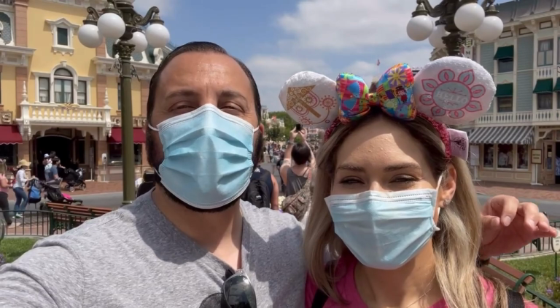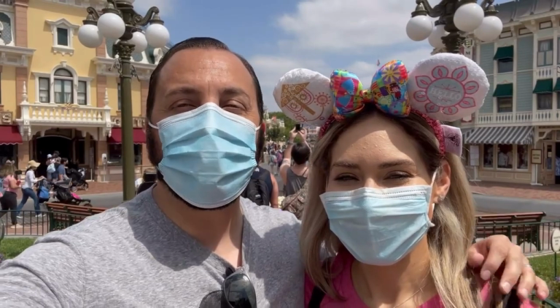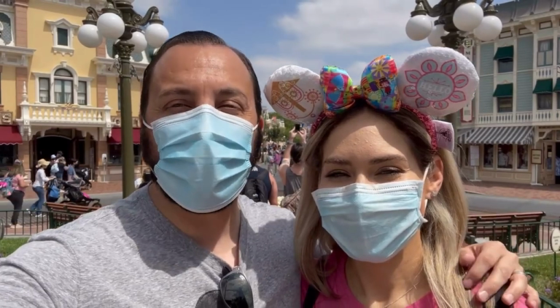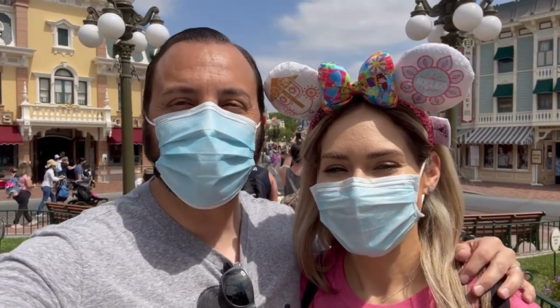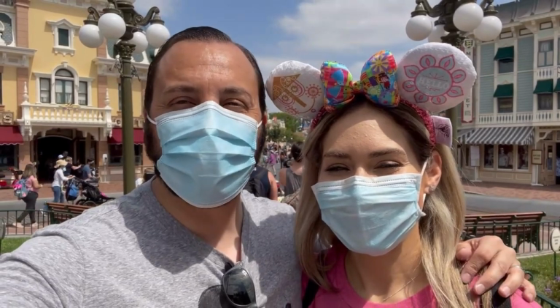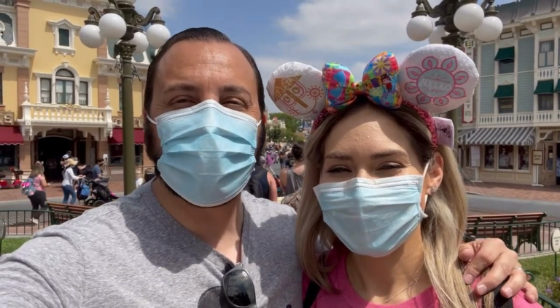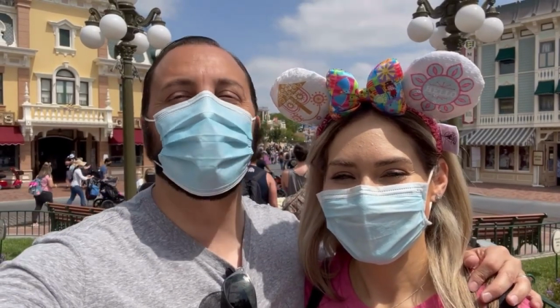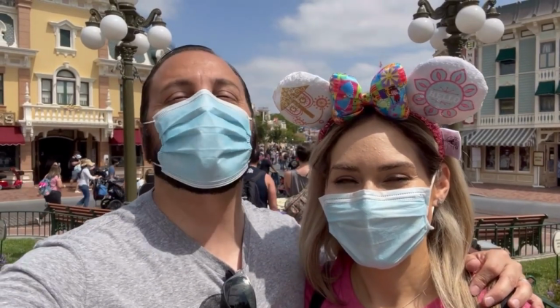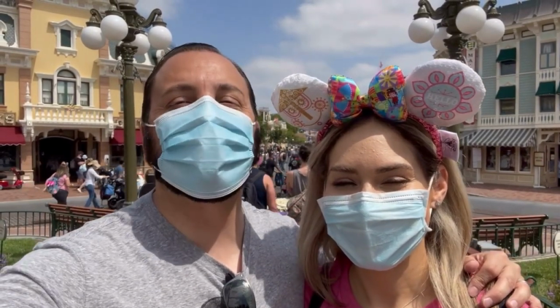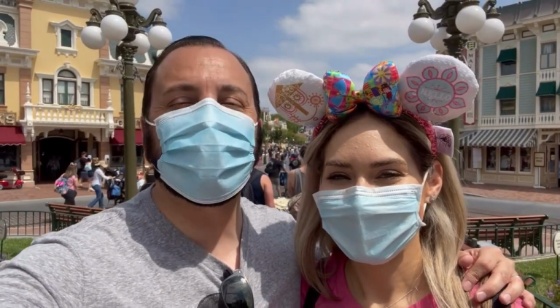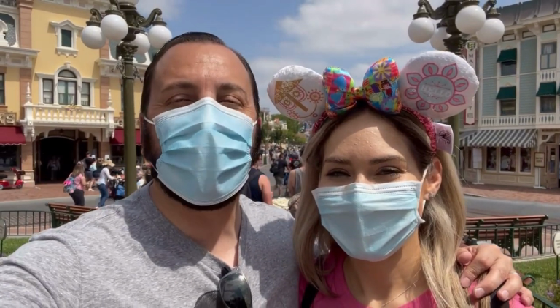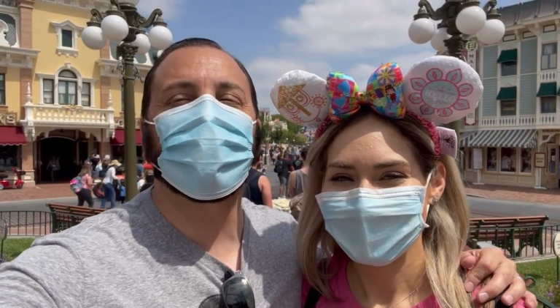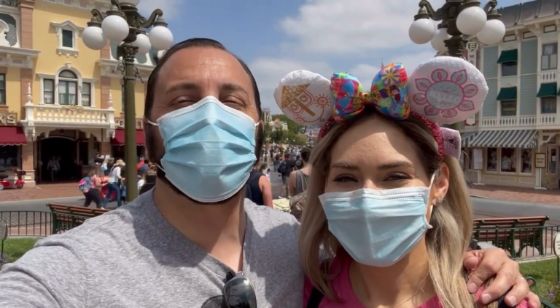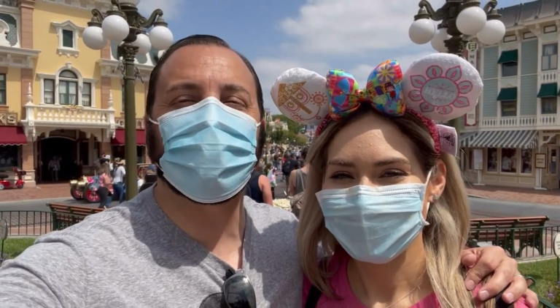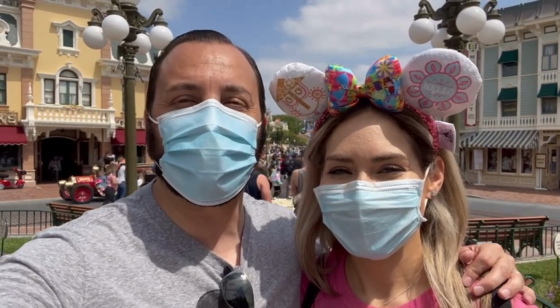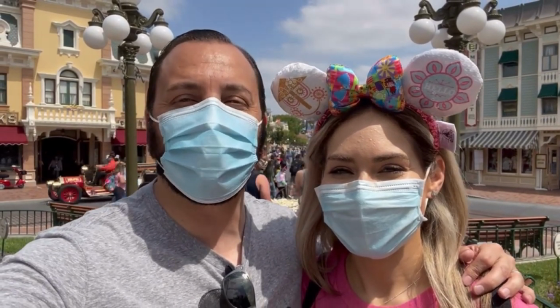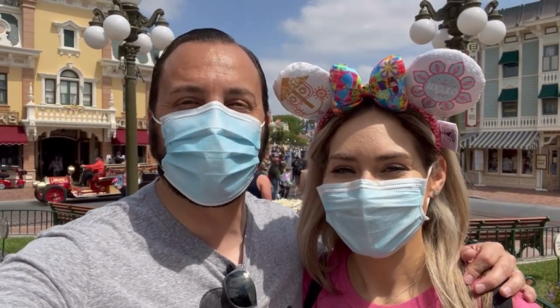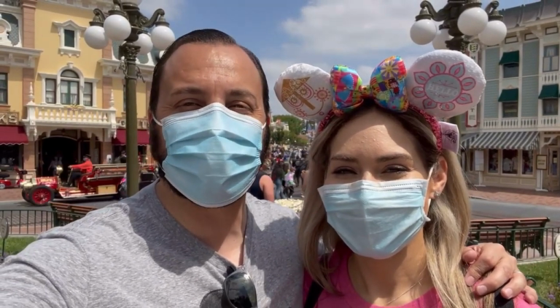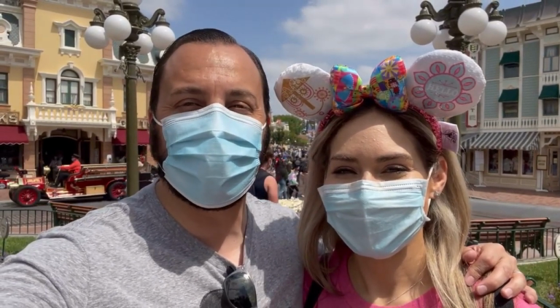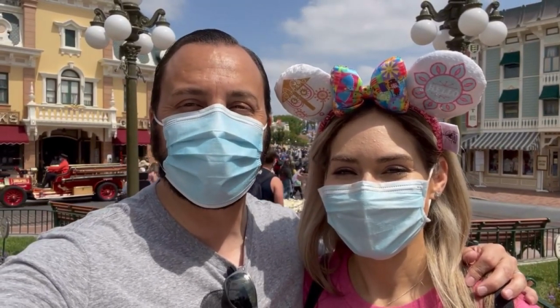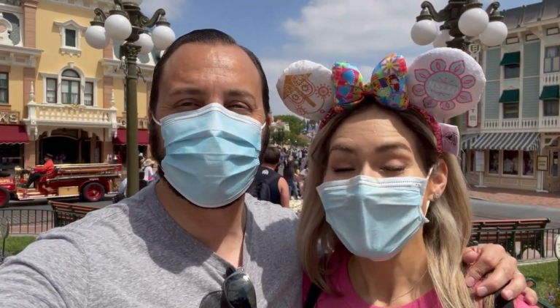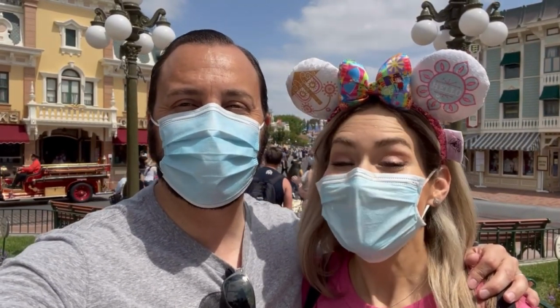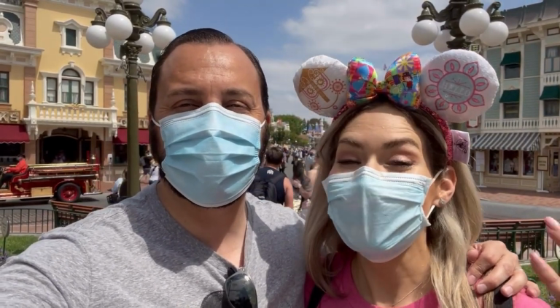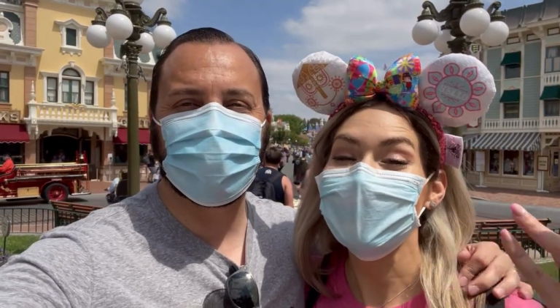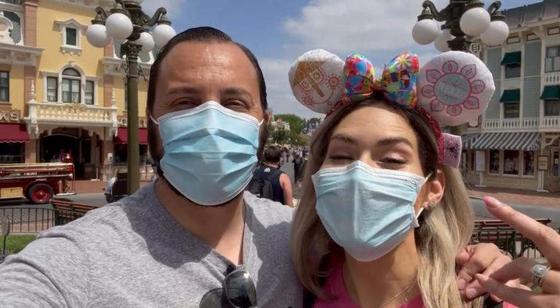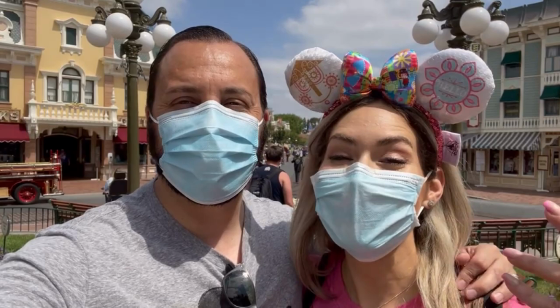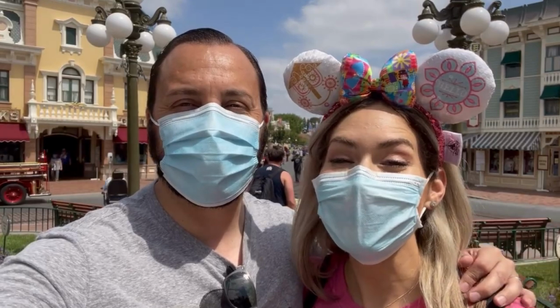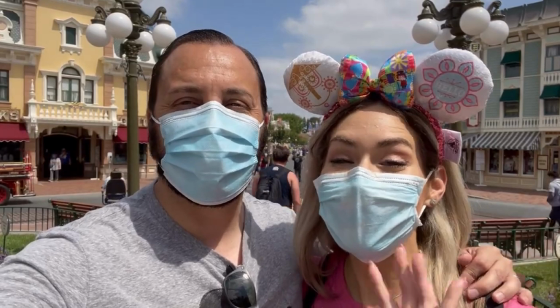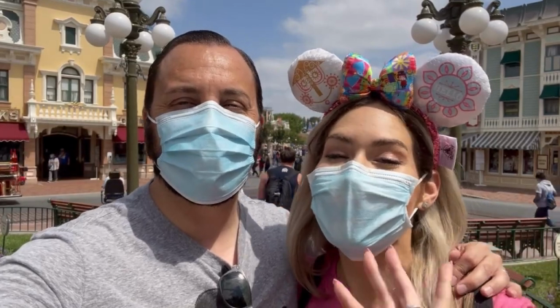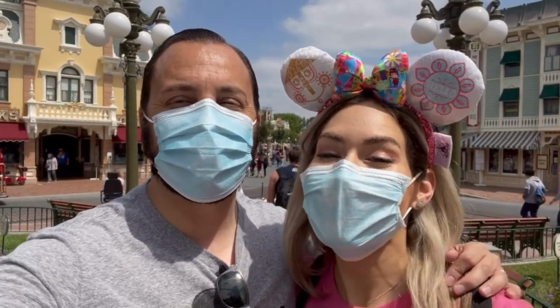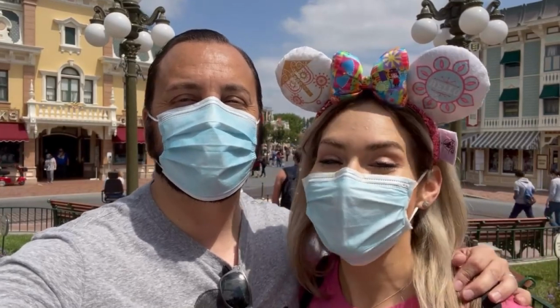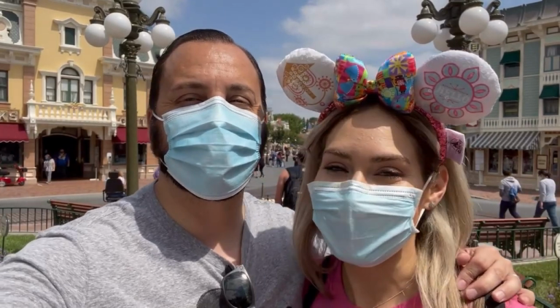If you guys want to see what Disneyland in 2021 looks like, come with us — we're going to show you everything.